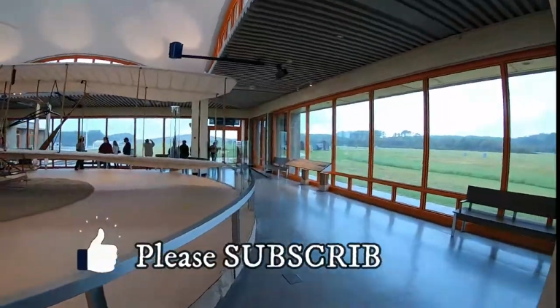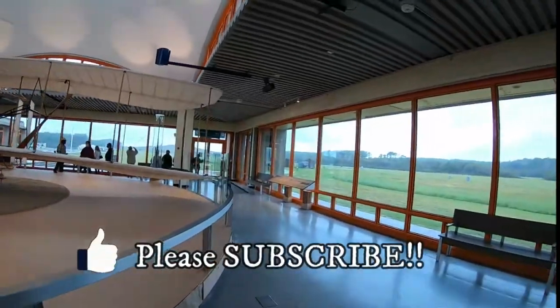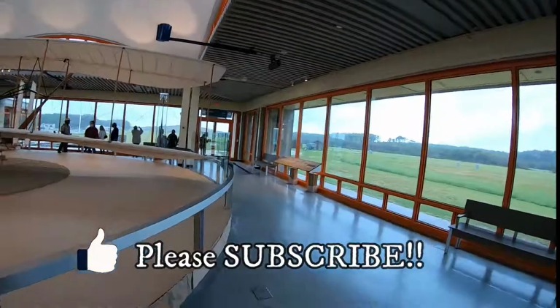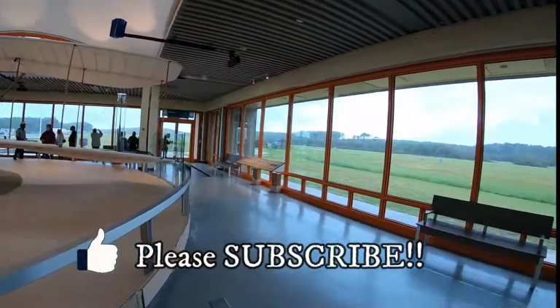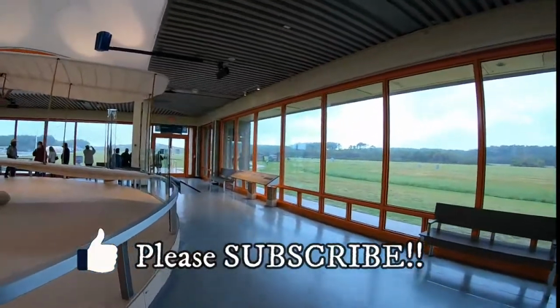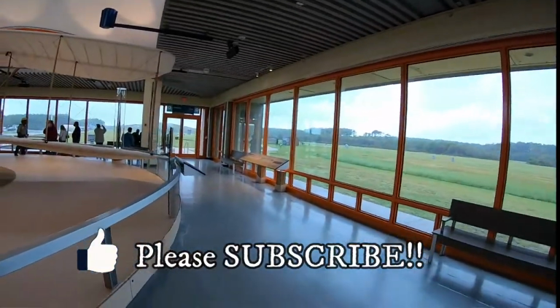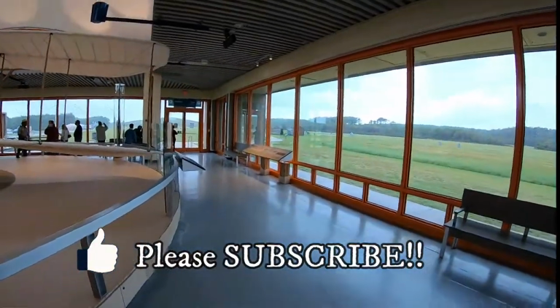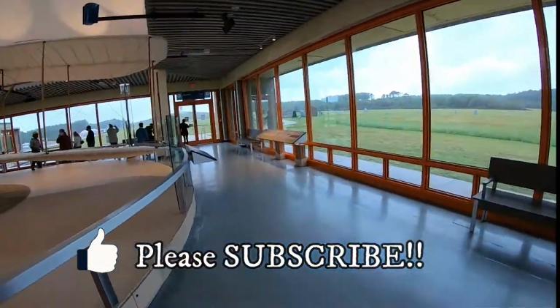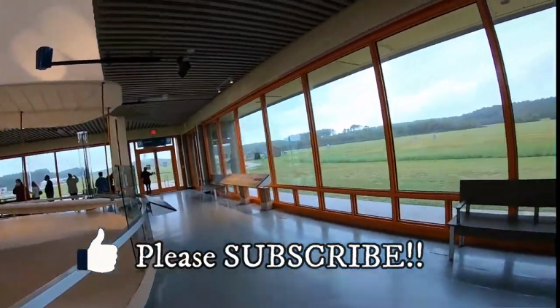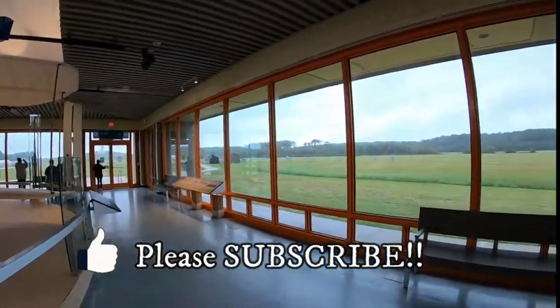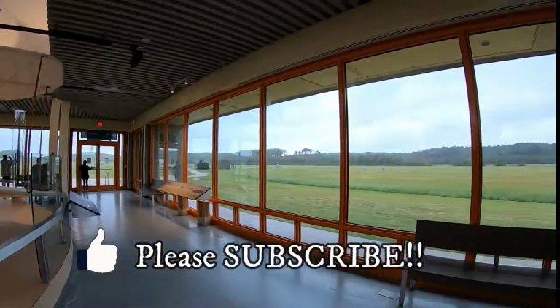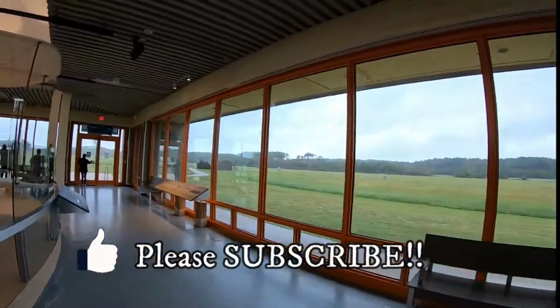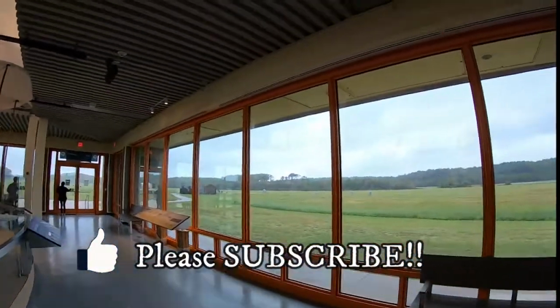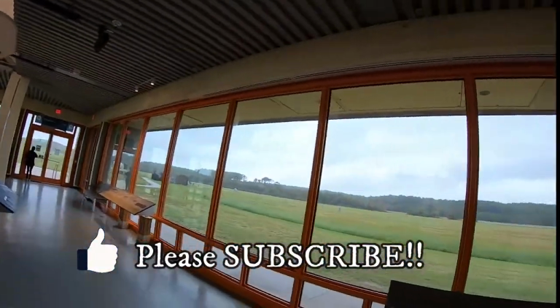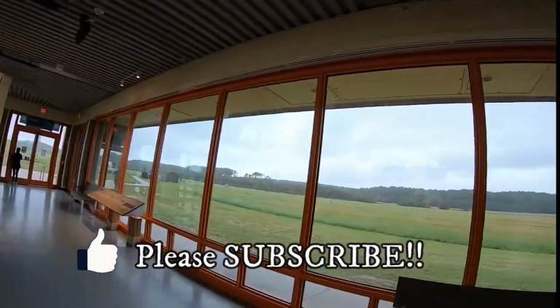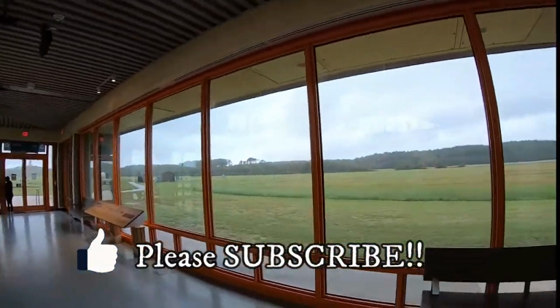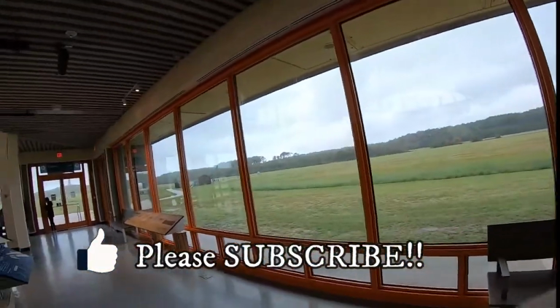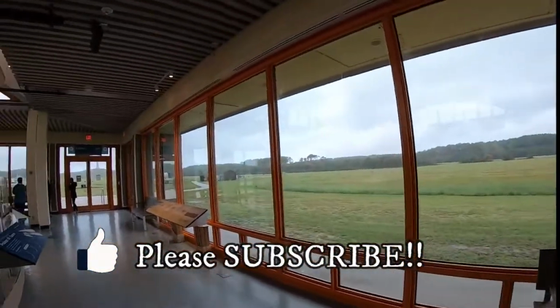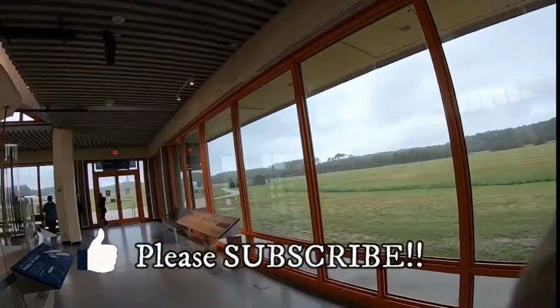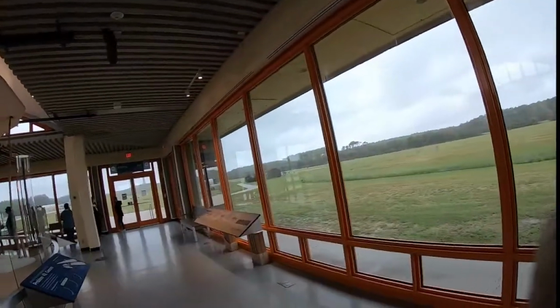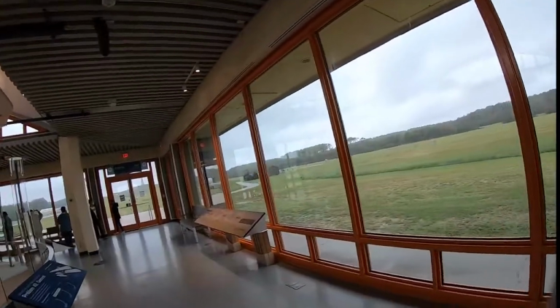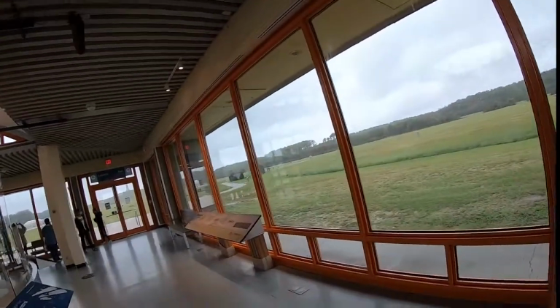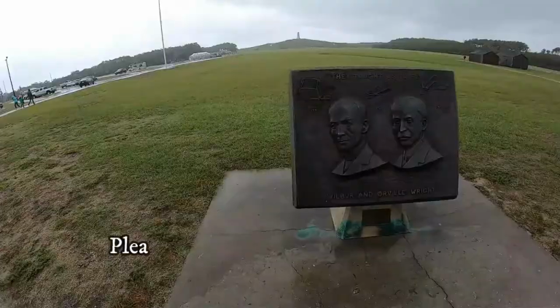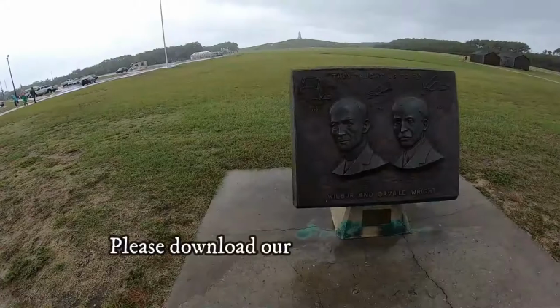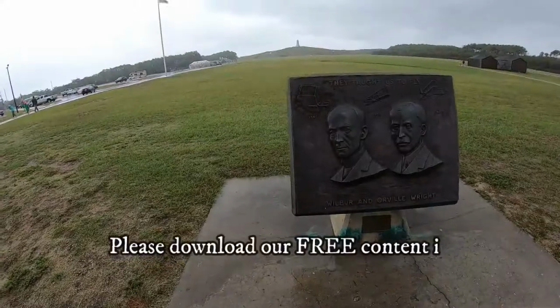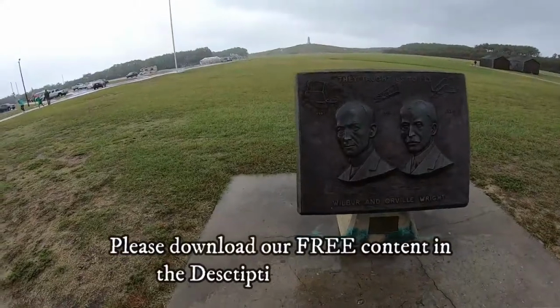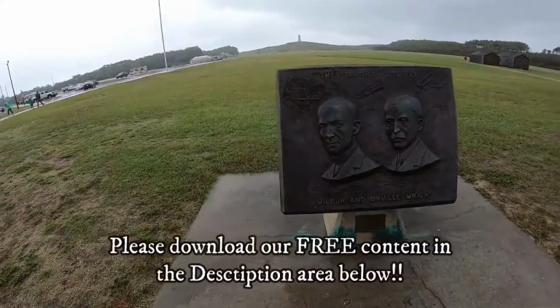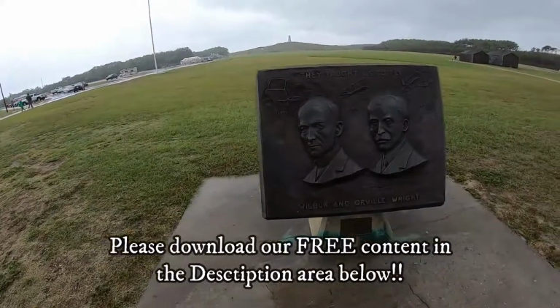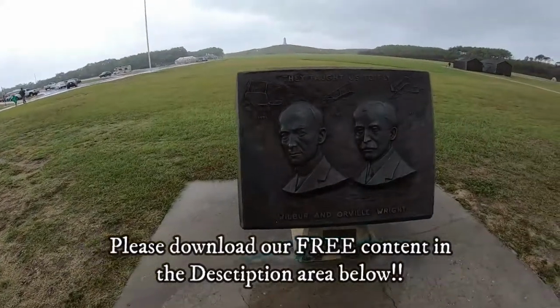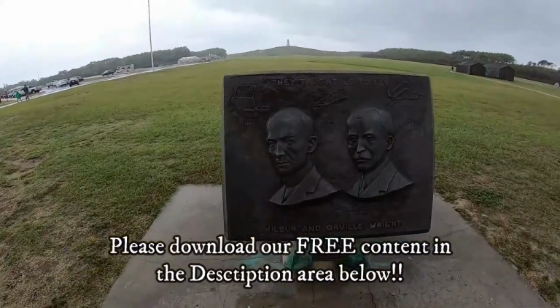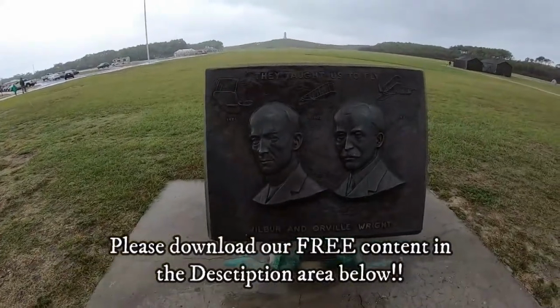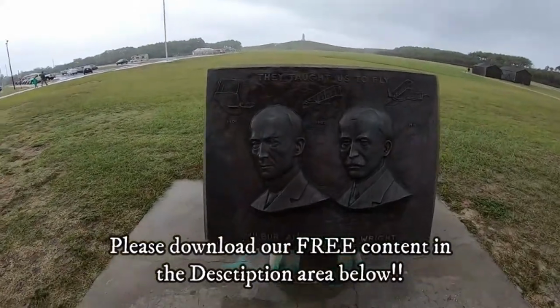Watch for part two of this video where we get outside to see where the Wright Brothers actually got their plane off the ground.